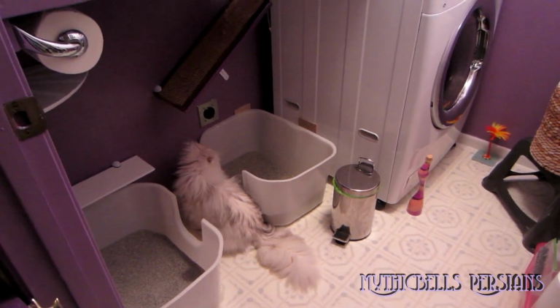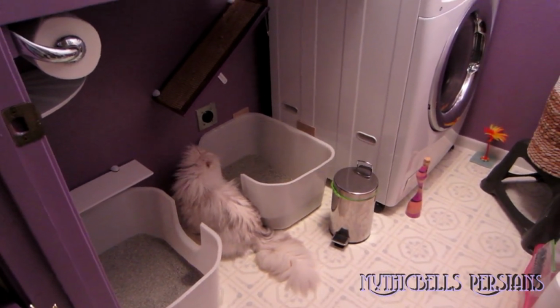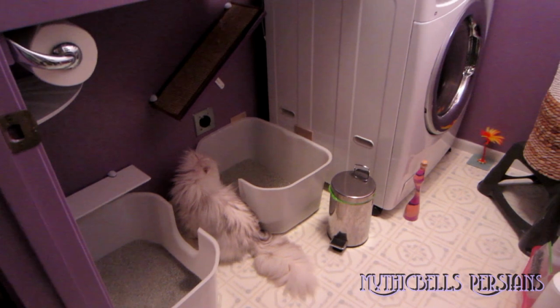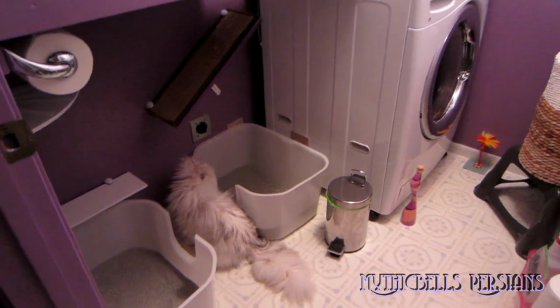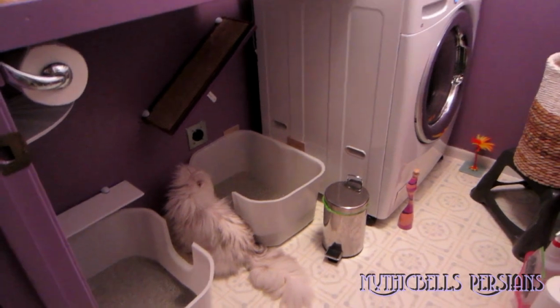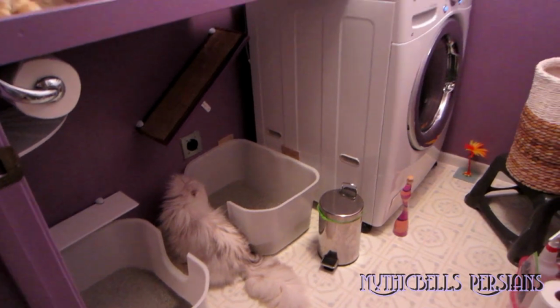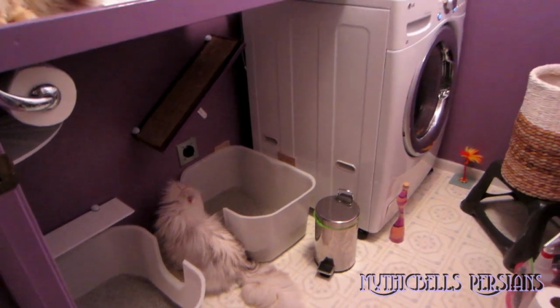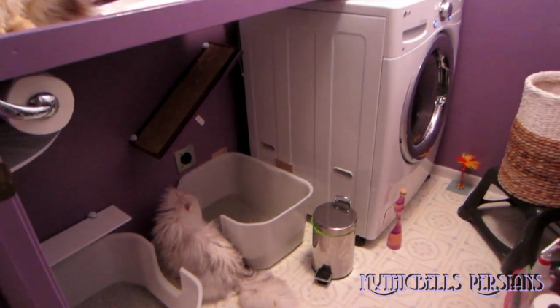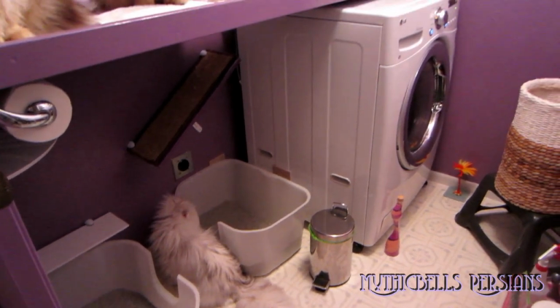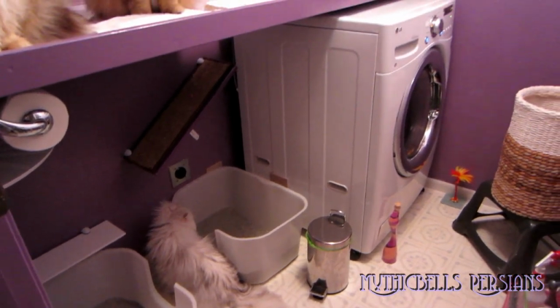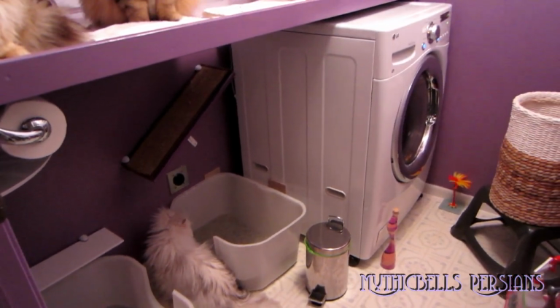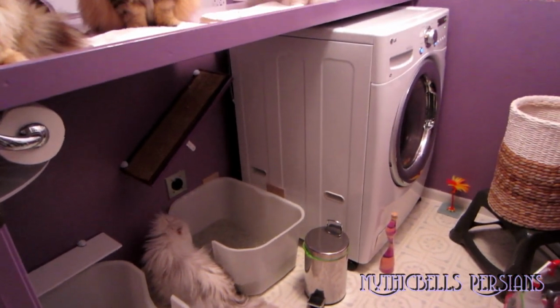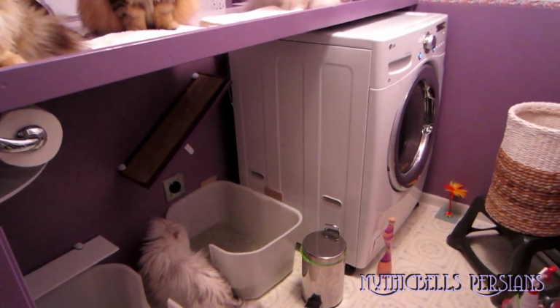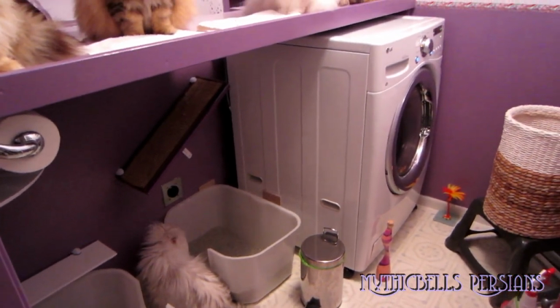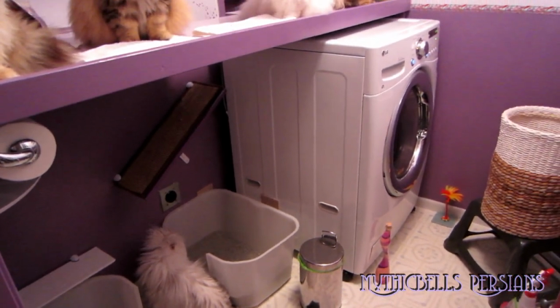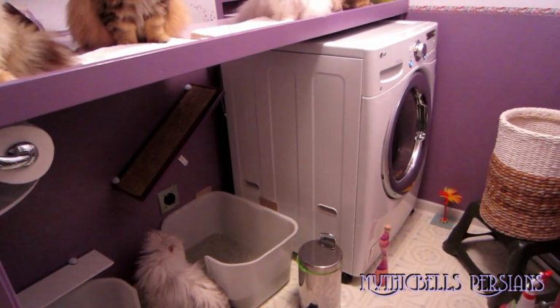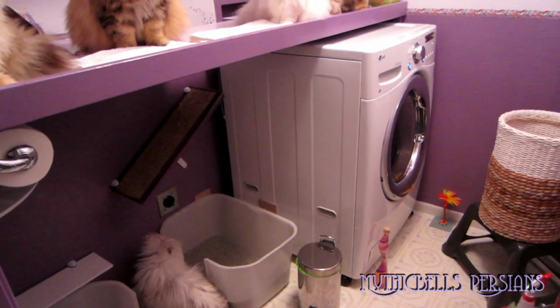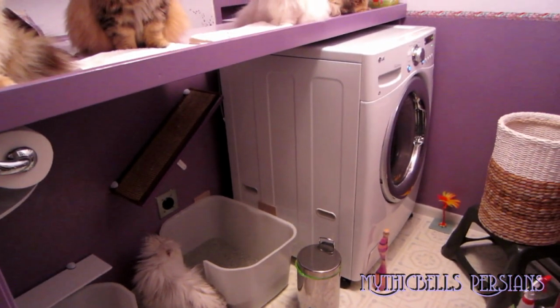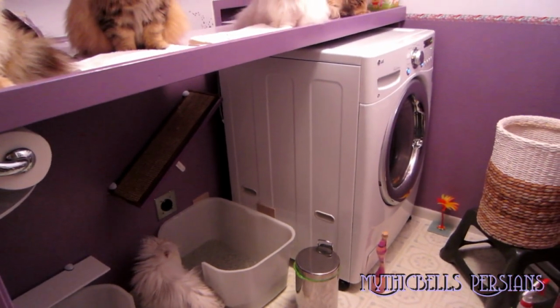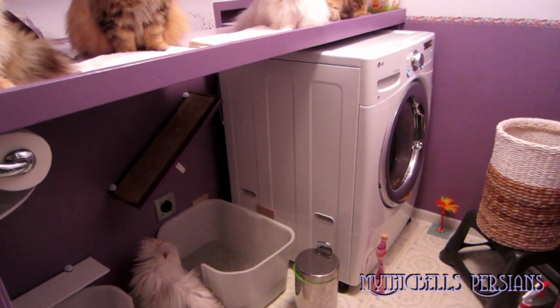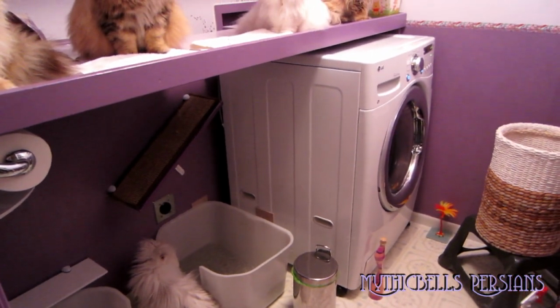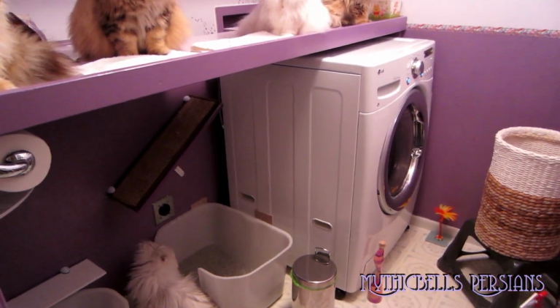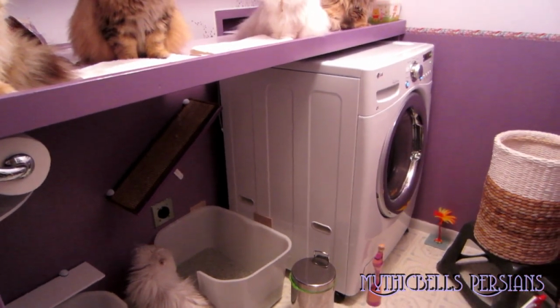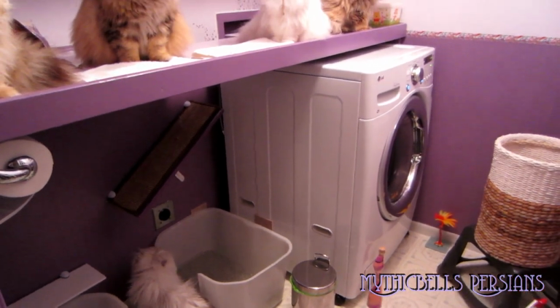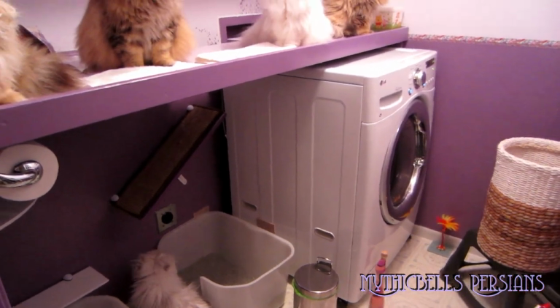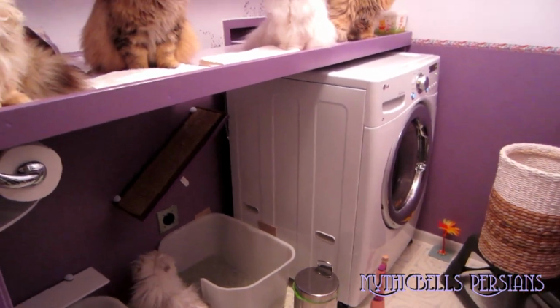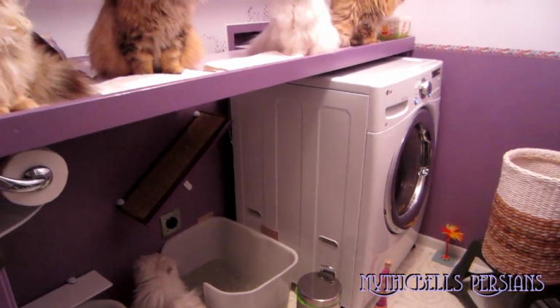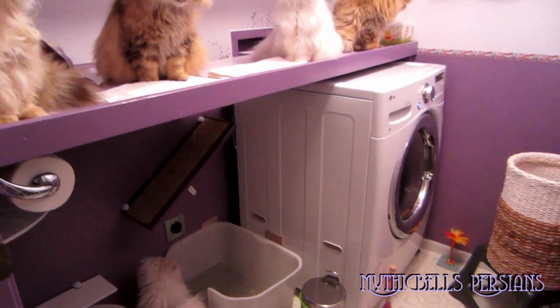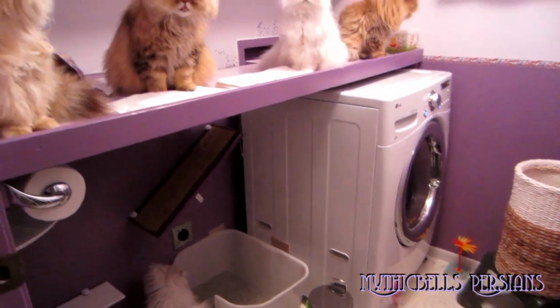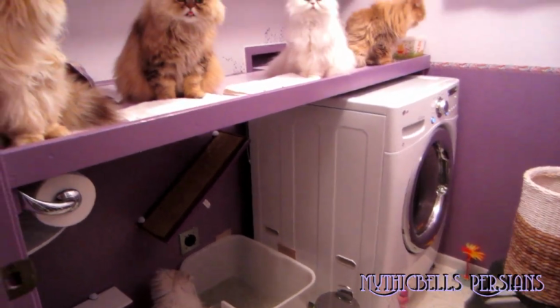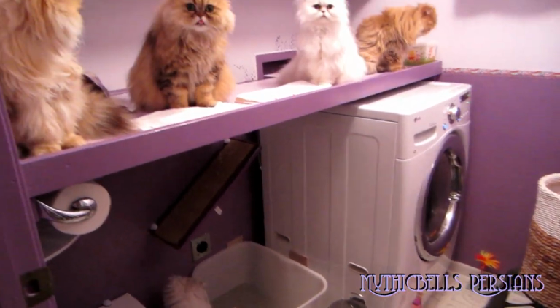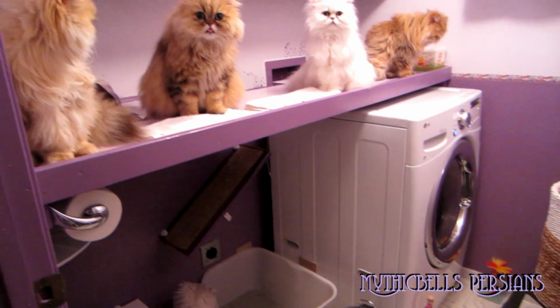This is what the washing machine sounds like. It's in the dry mode. Doesn't seem to be bothering them.